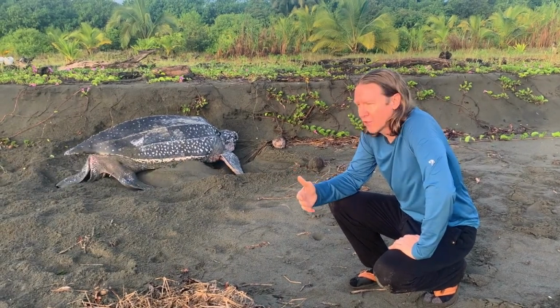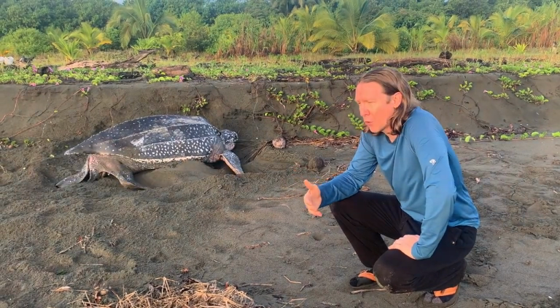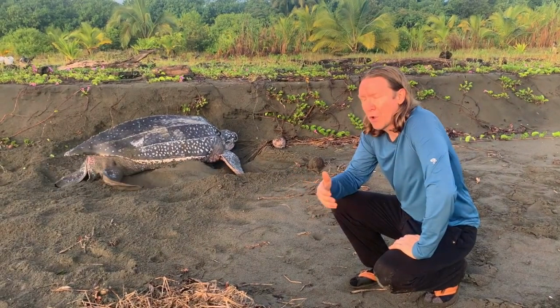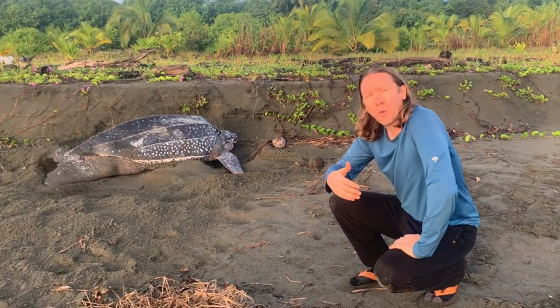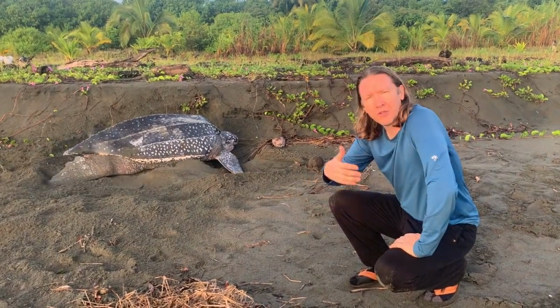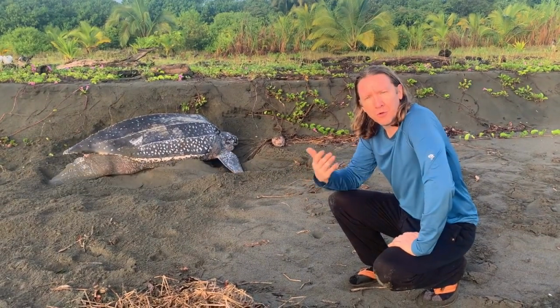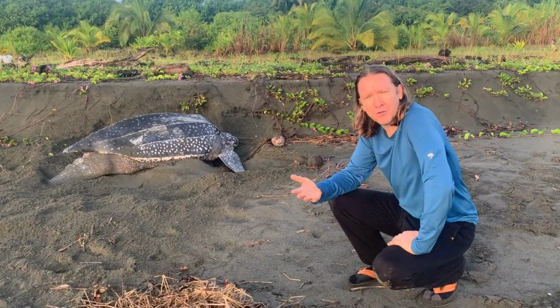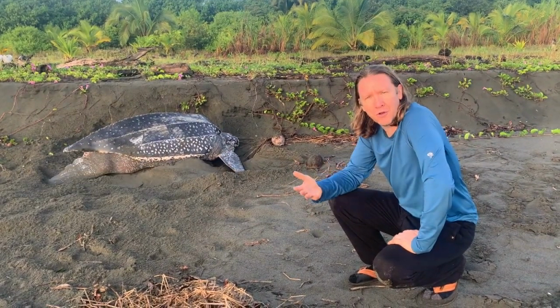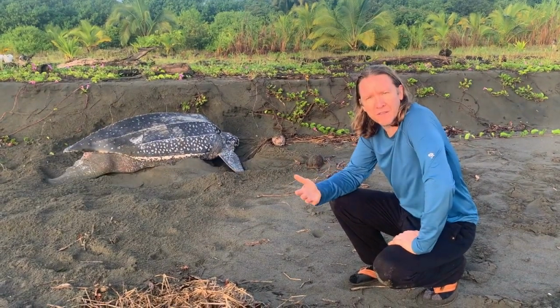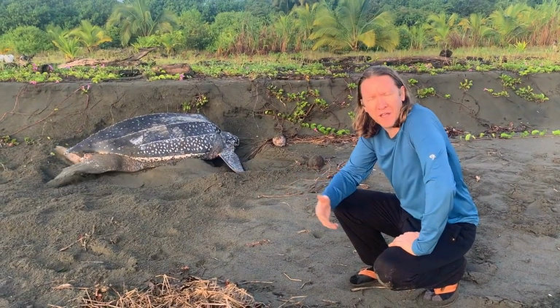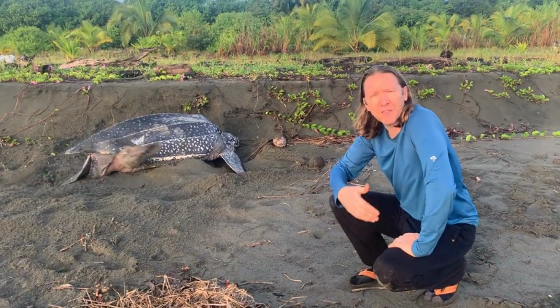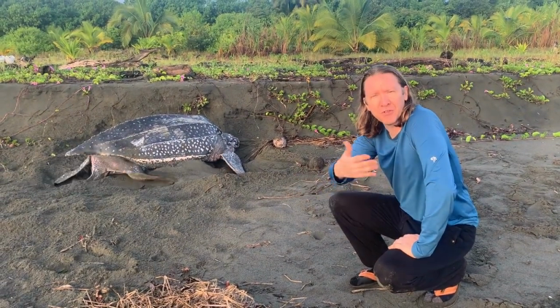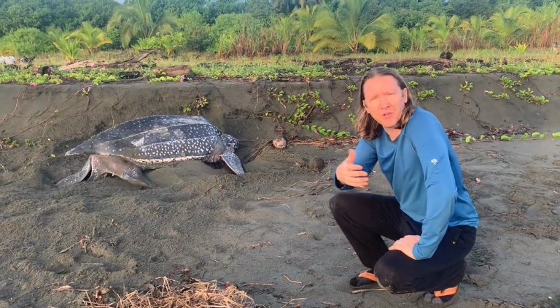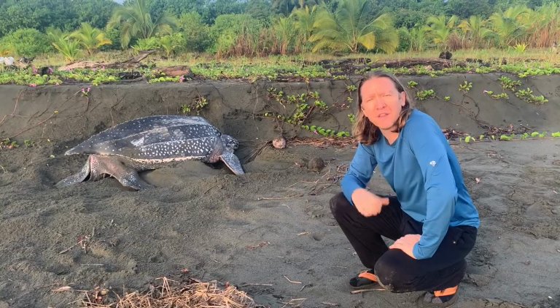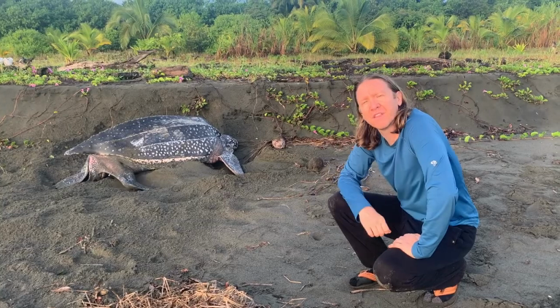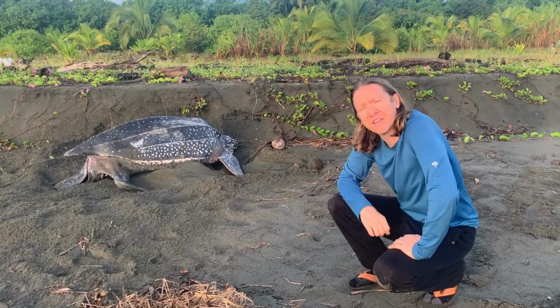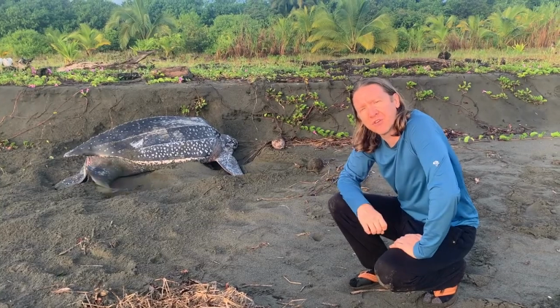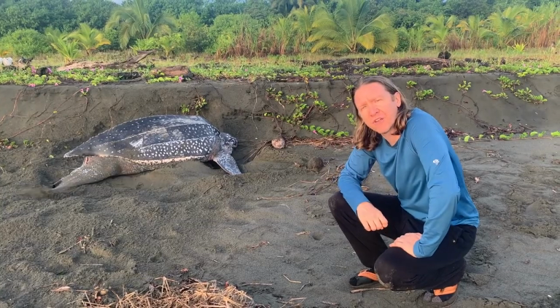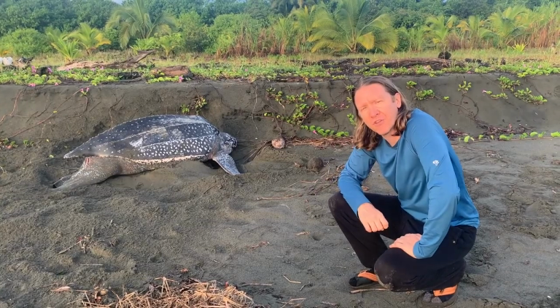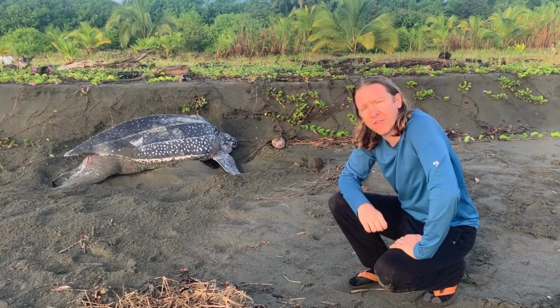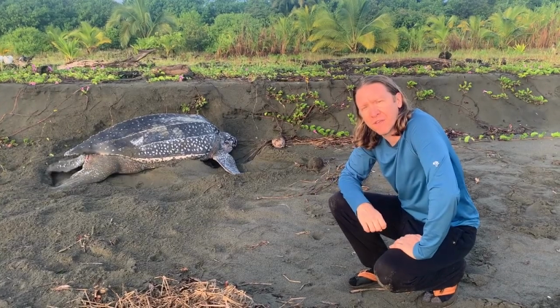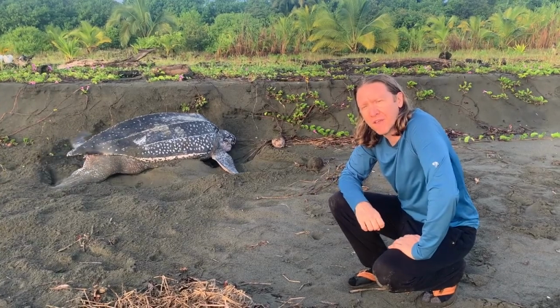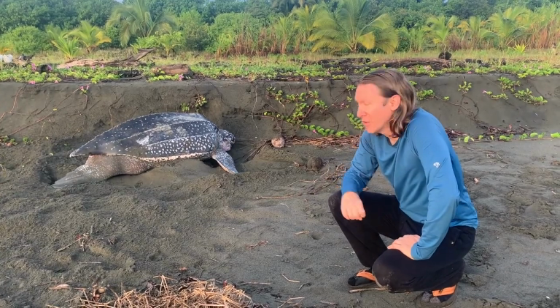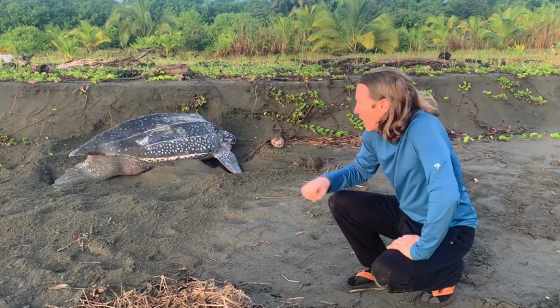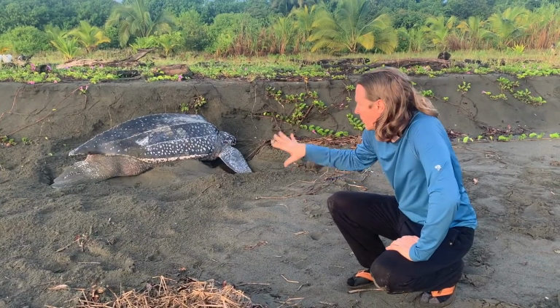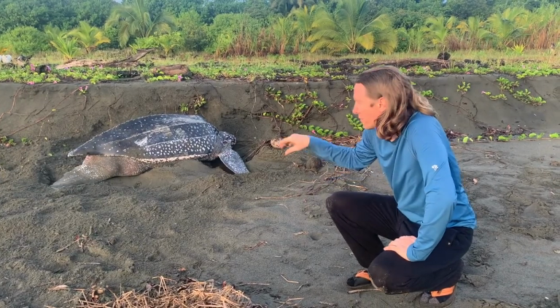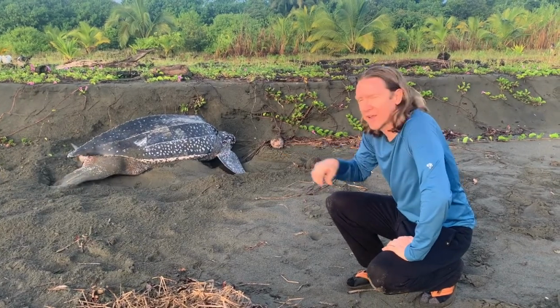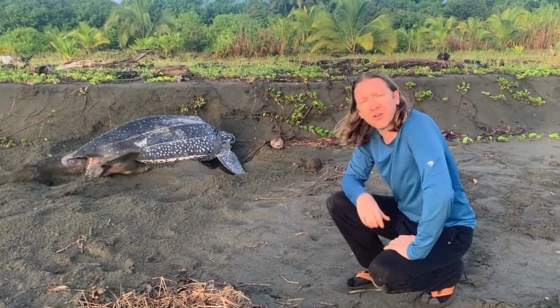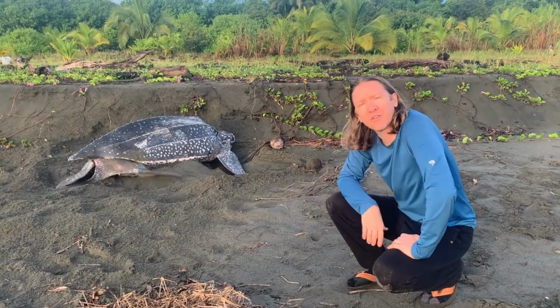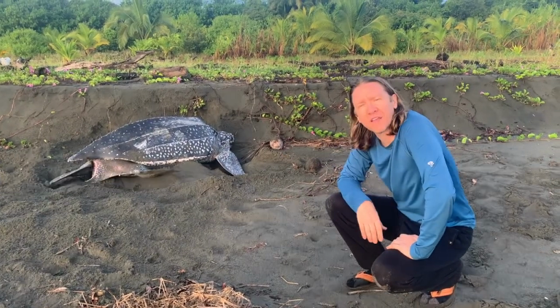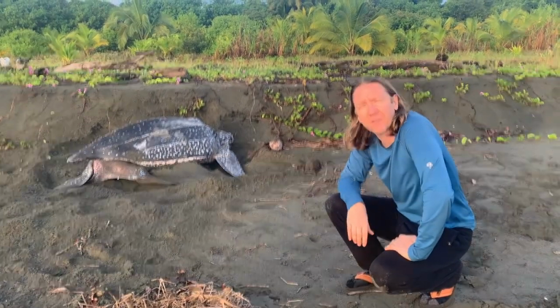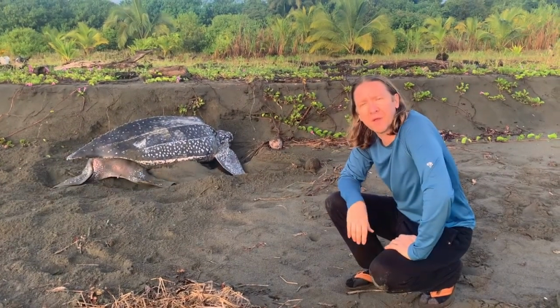So when you donate to us — when you donate to the Sea Turtle Conservancy — you're helping to protect turtles like this one.